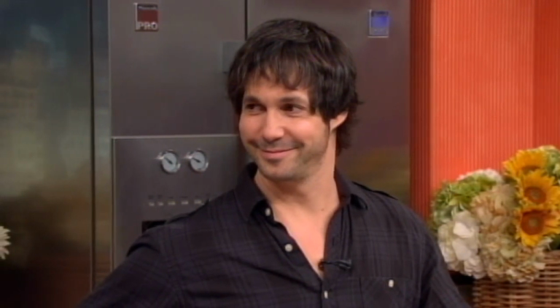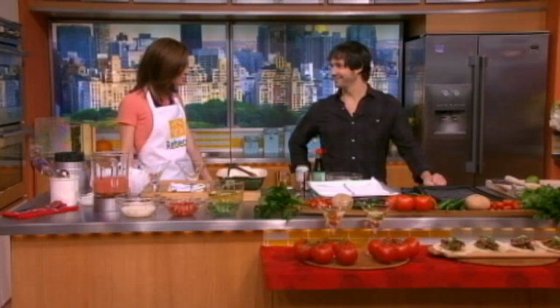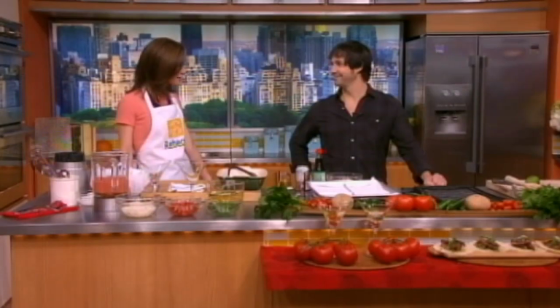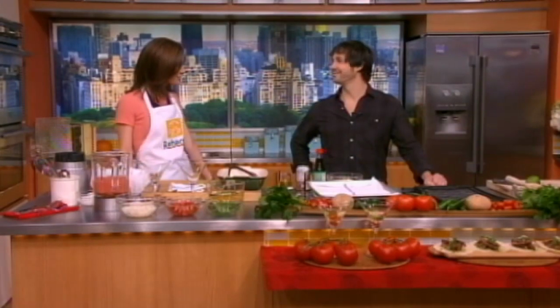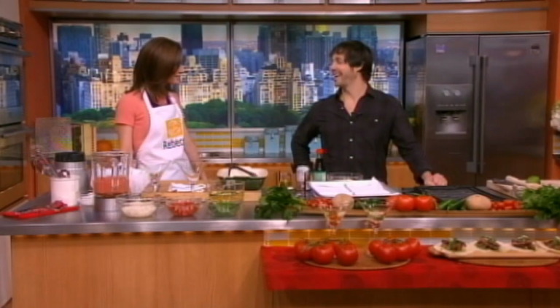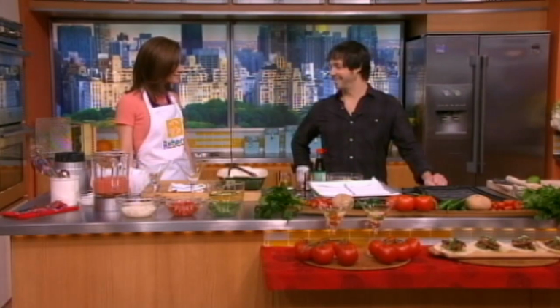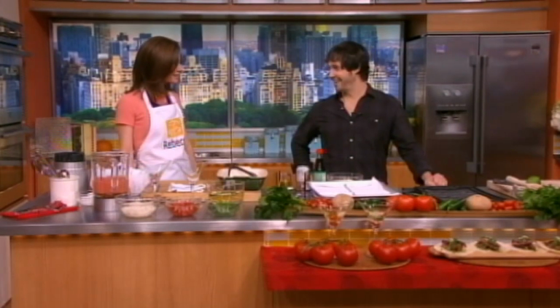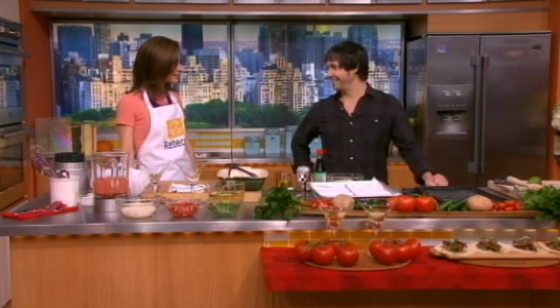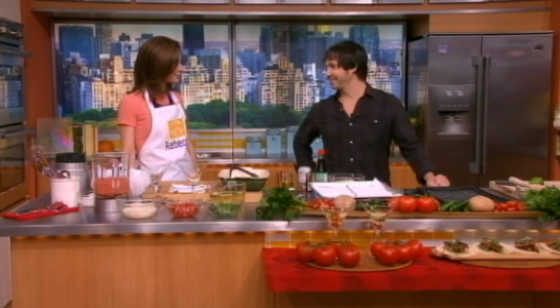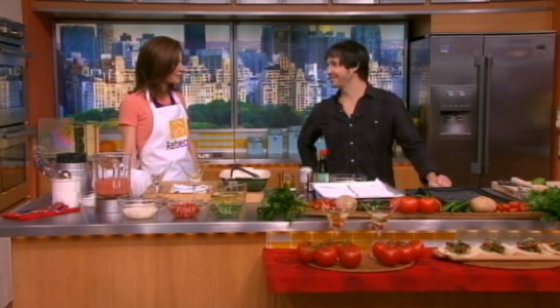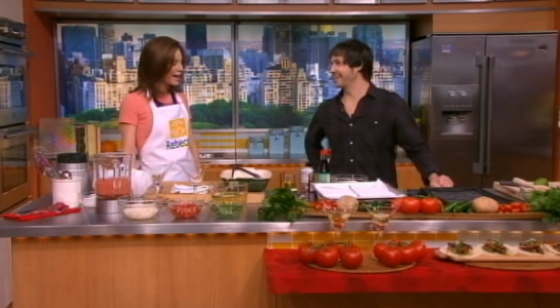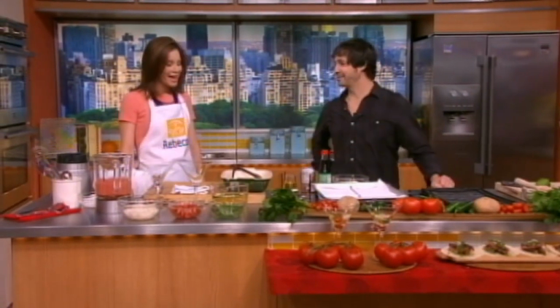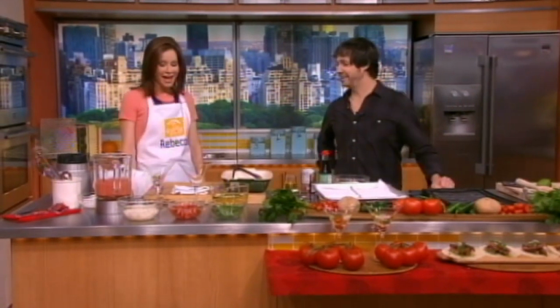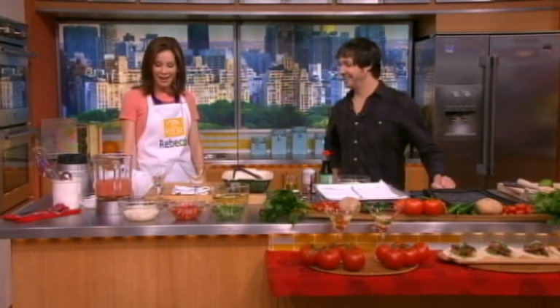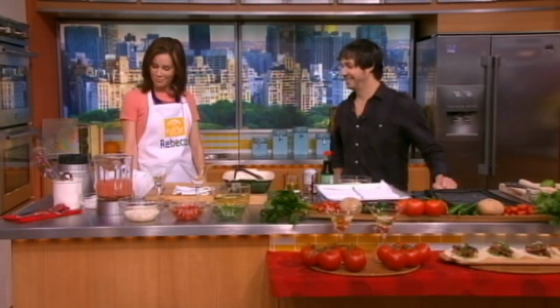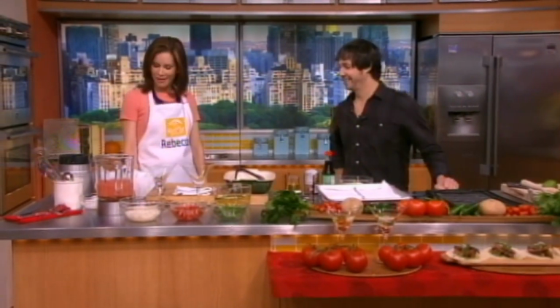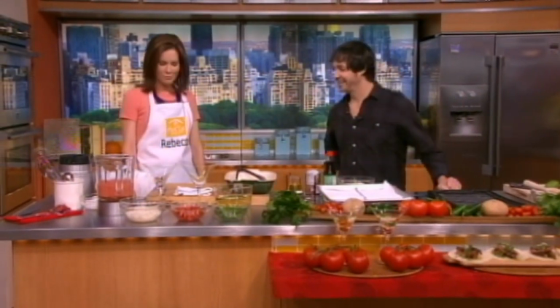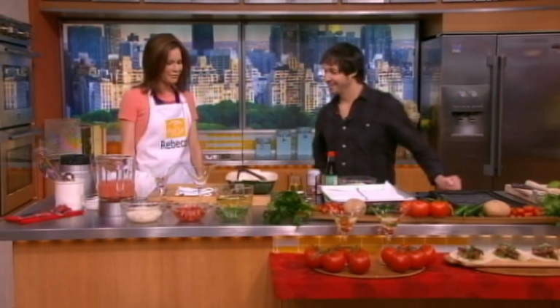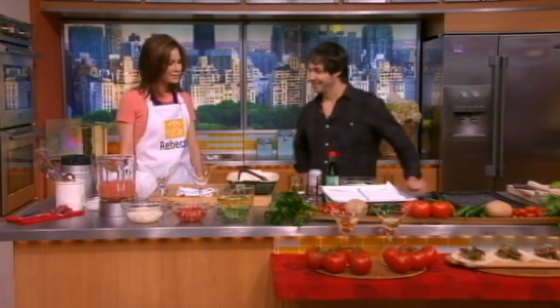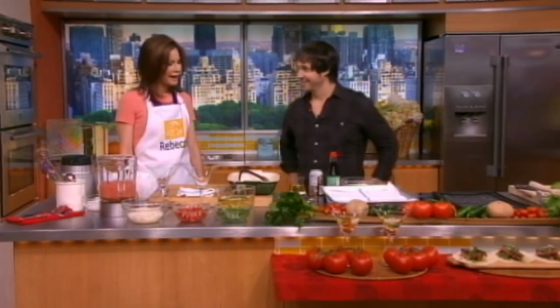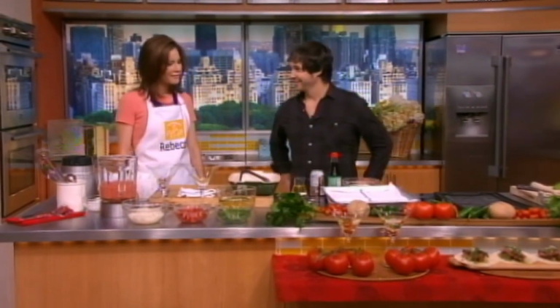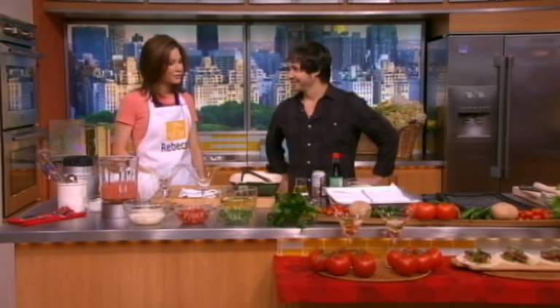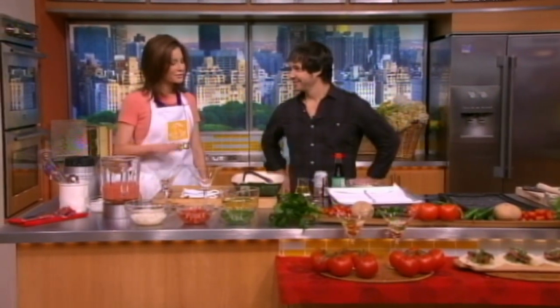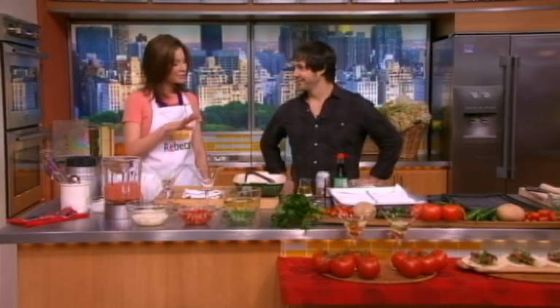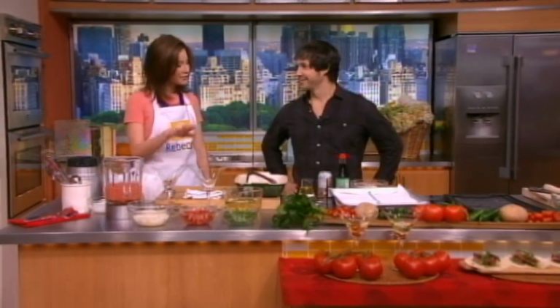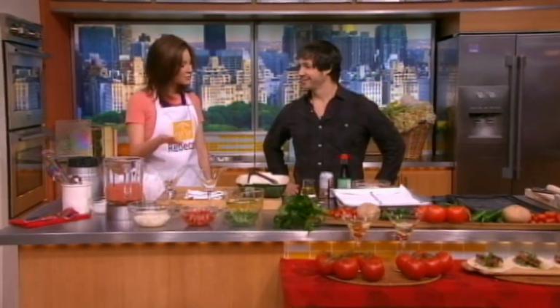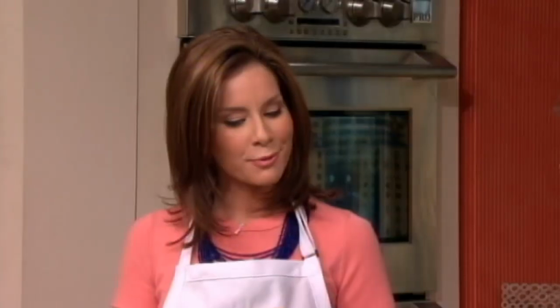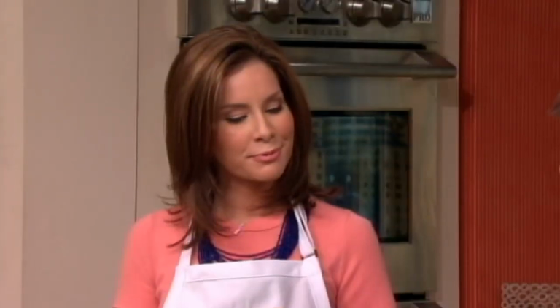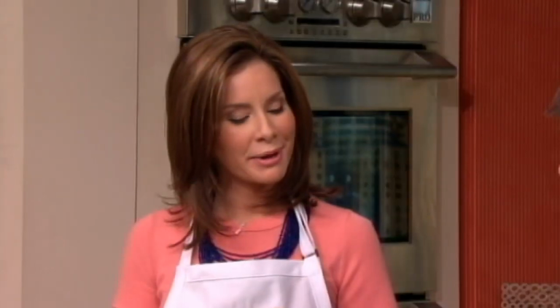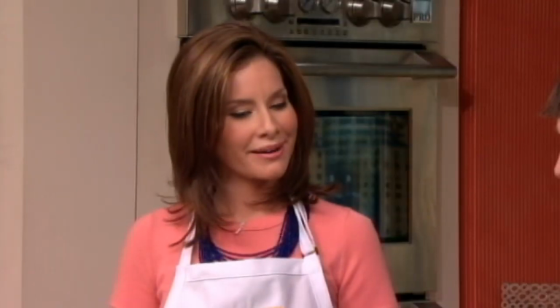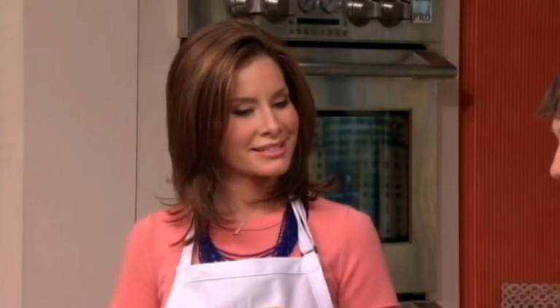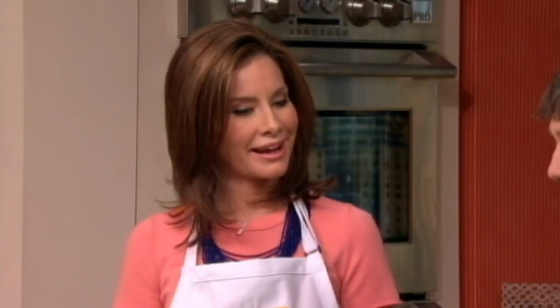Welcome, chef, great to see you. Thank you, psyched to be here. We're thrilled to have you. So tell us what we're preparing today.